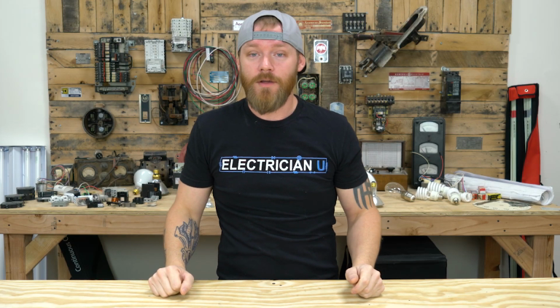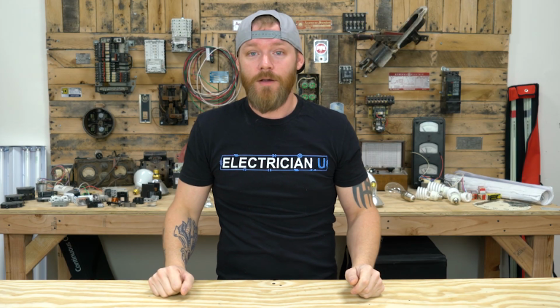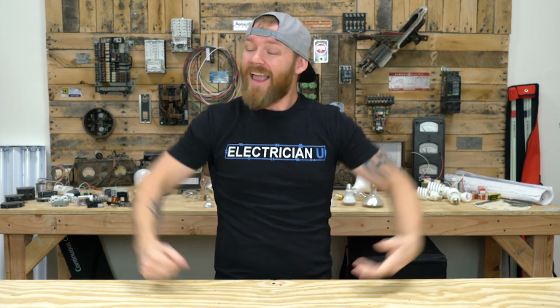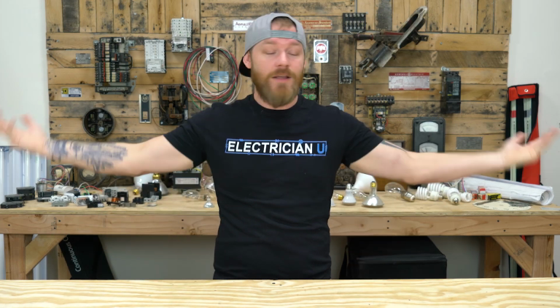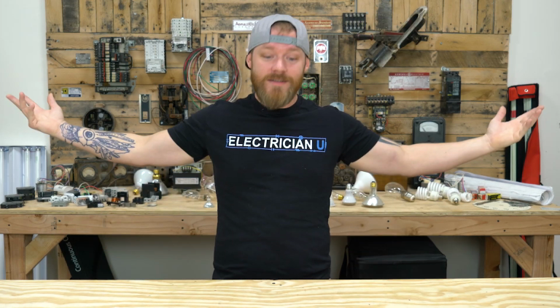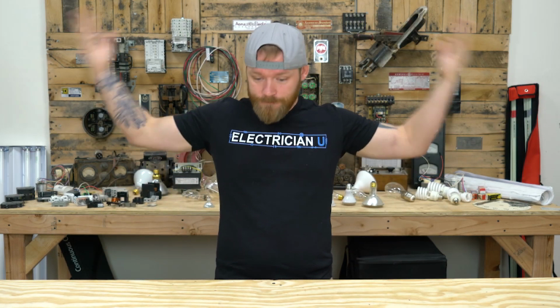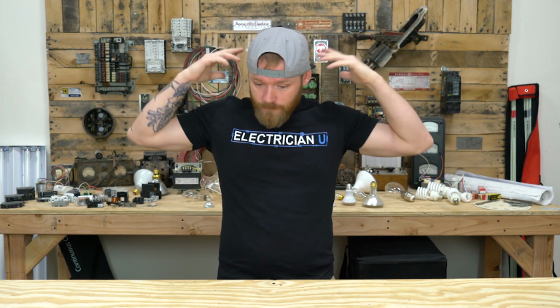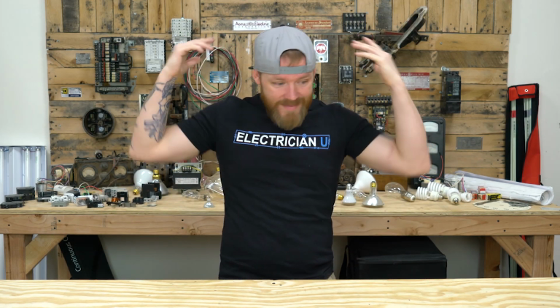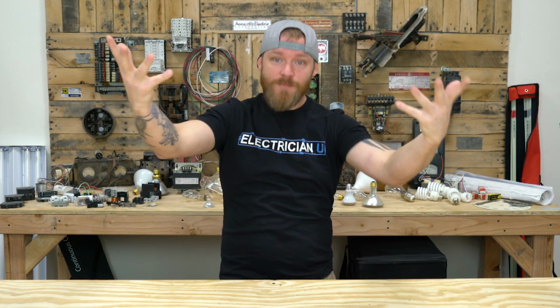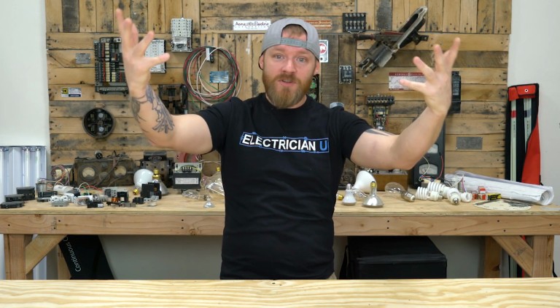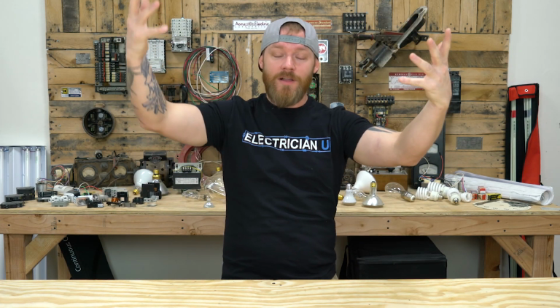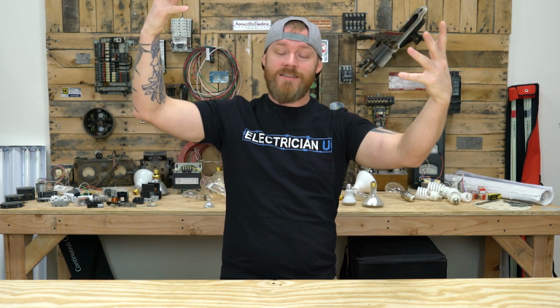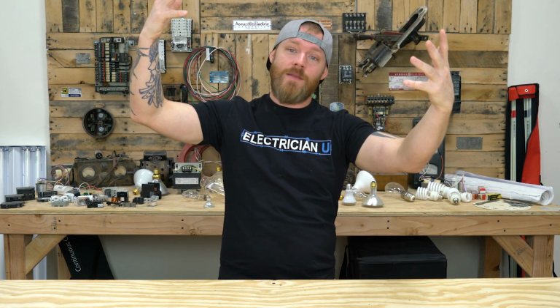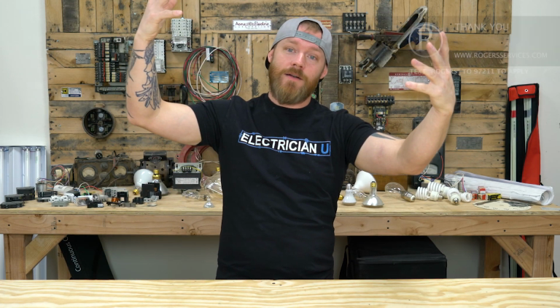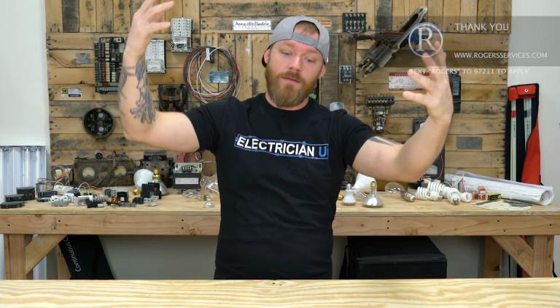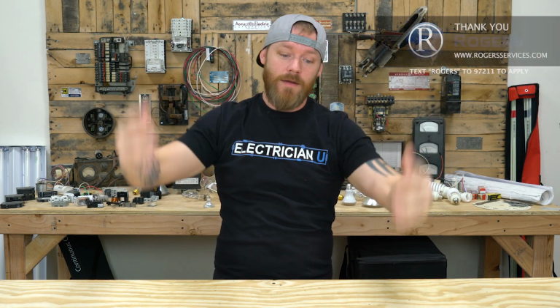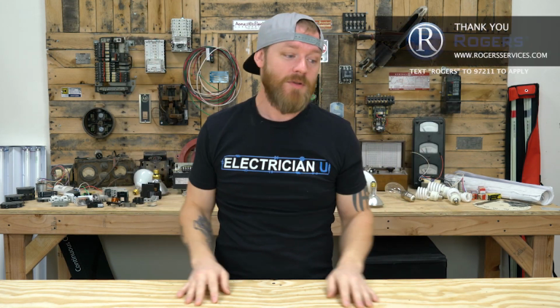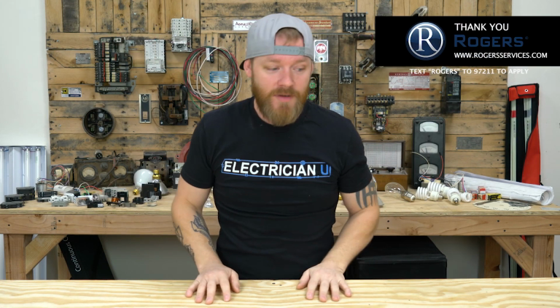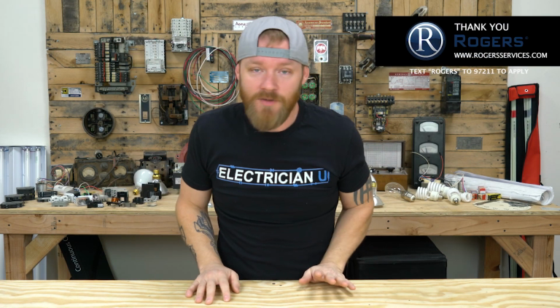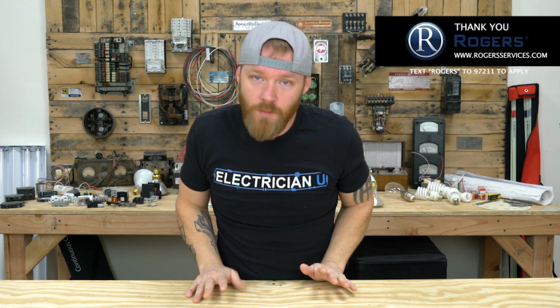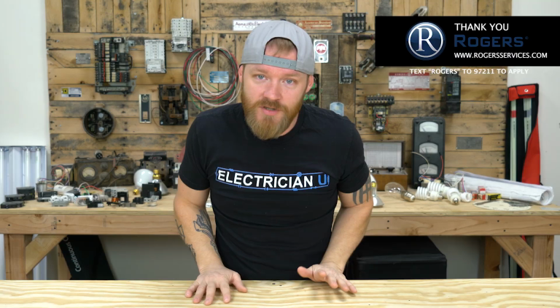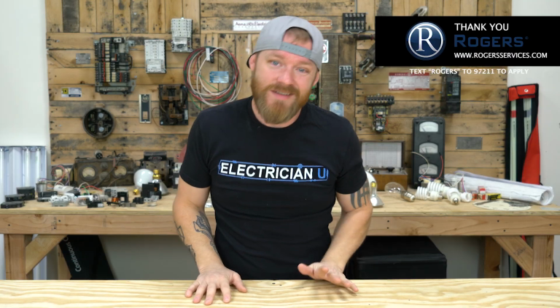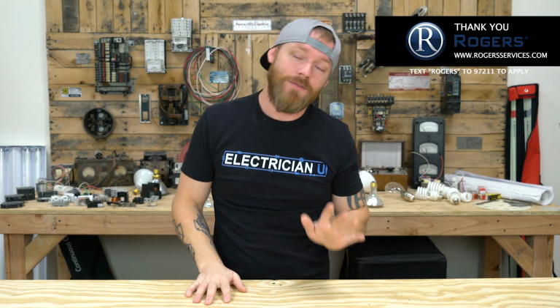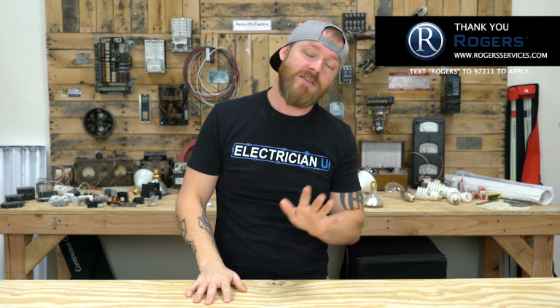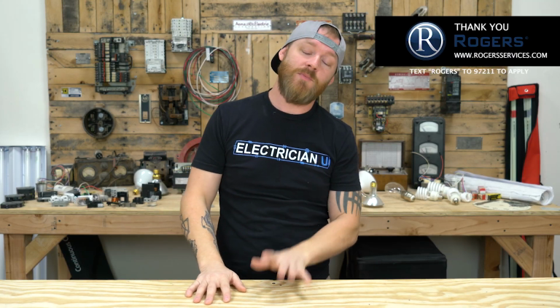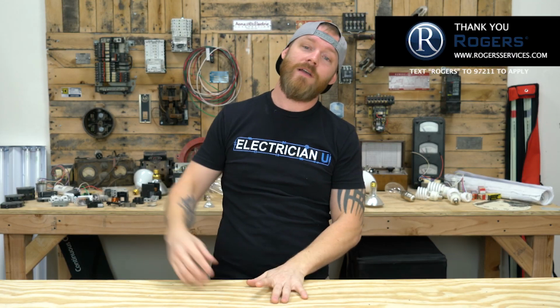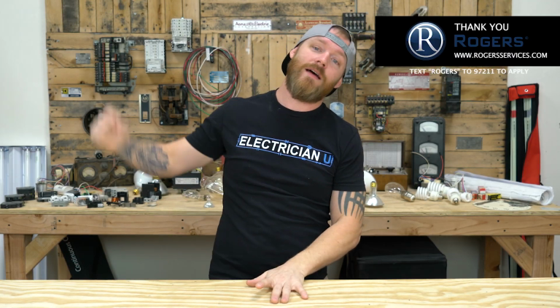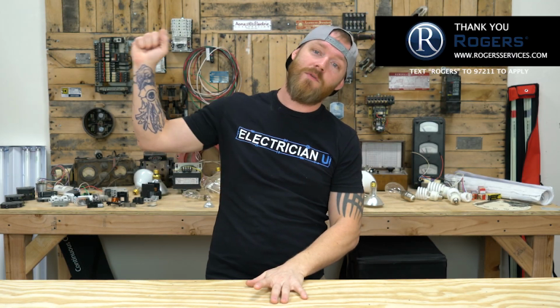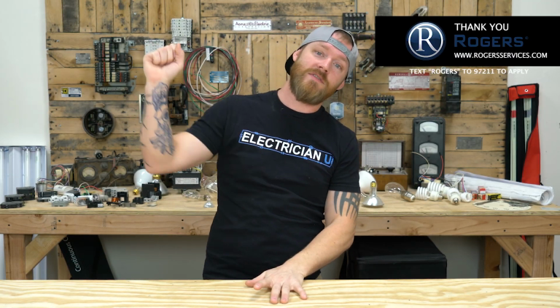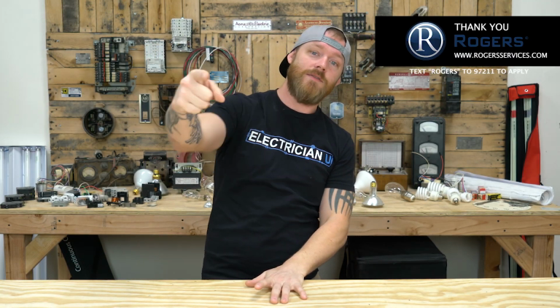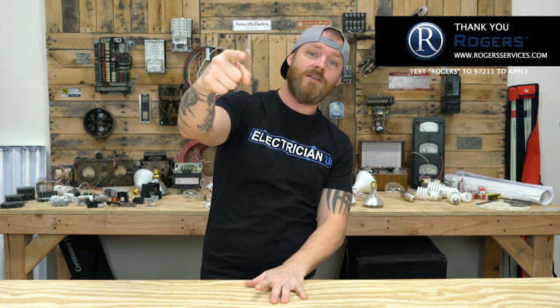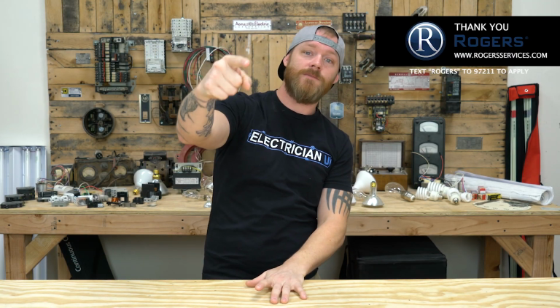Anyways, that's pretty much all I have to say on the matter. Let me know if you guys have any other questions. I love you crazy people, and I will see you in the next one.